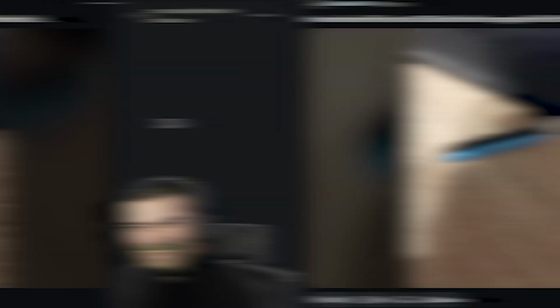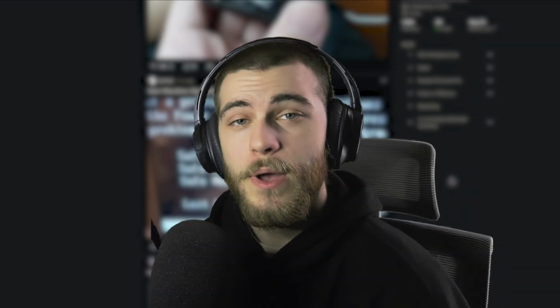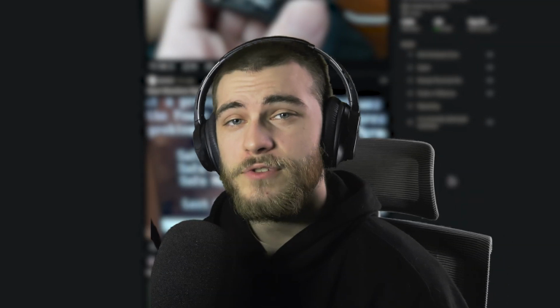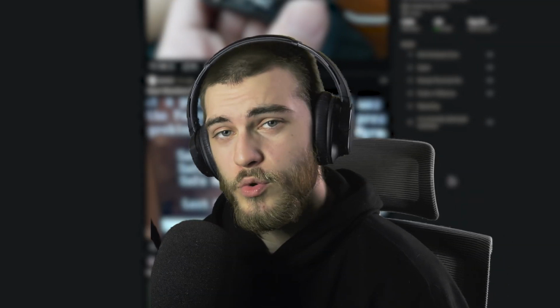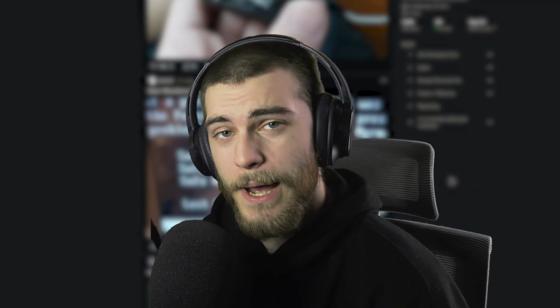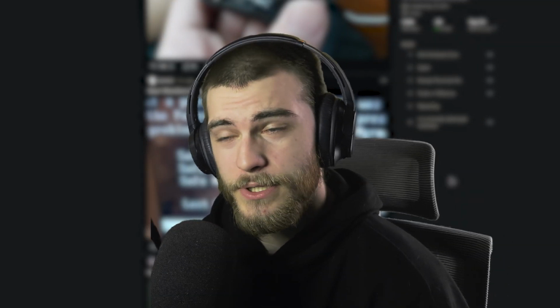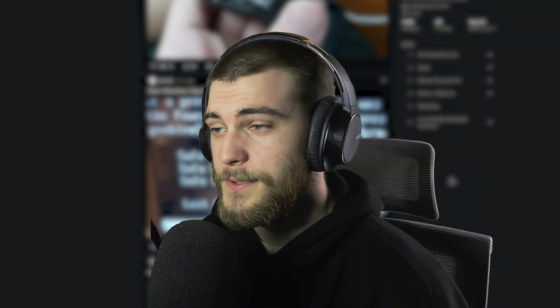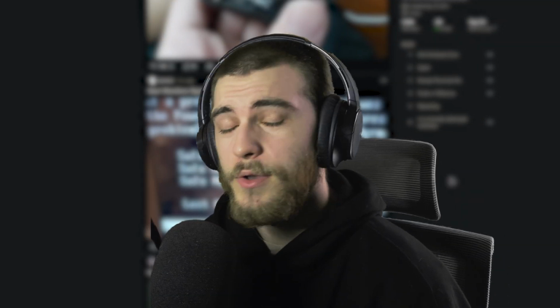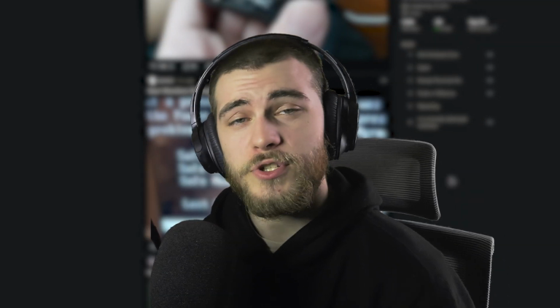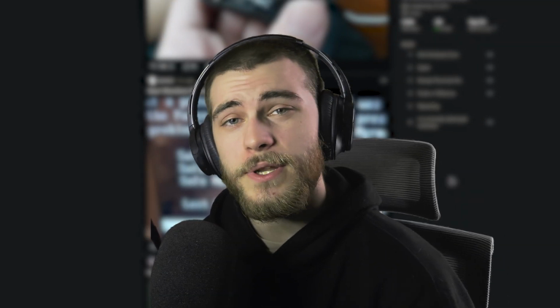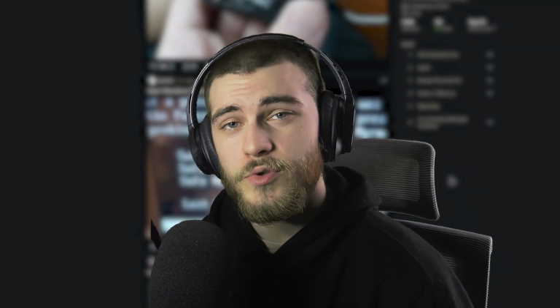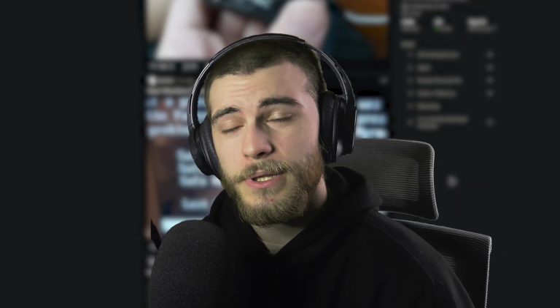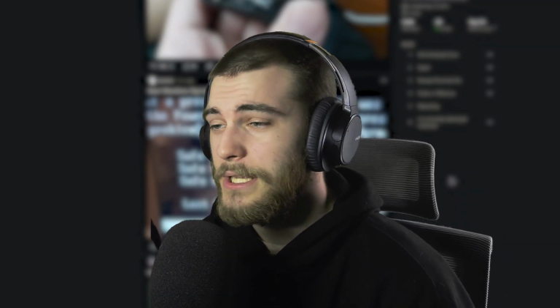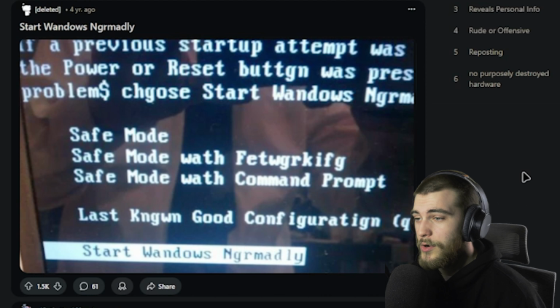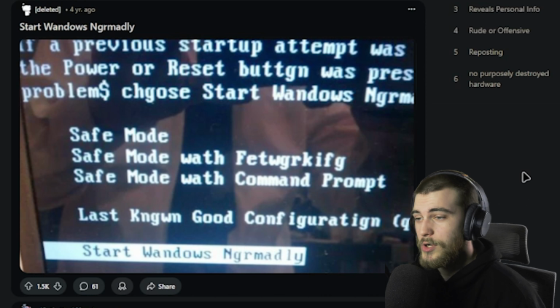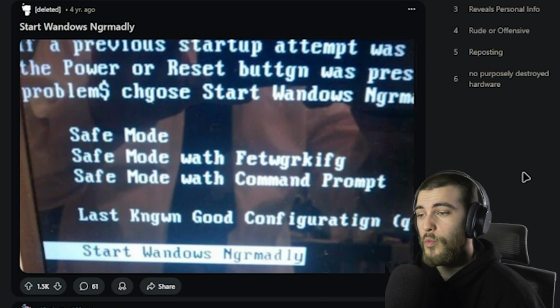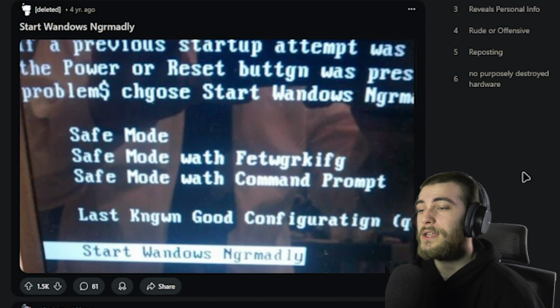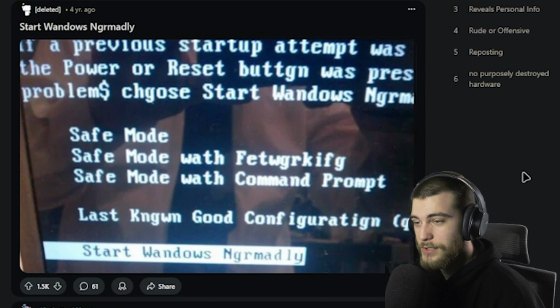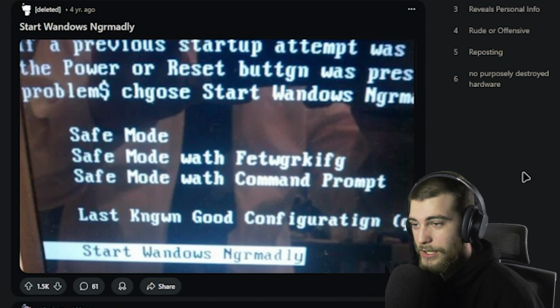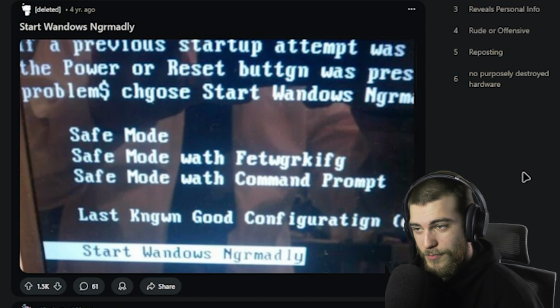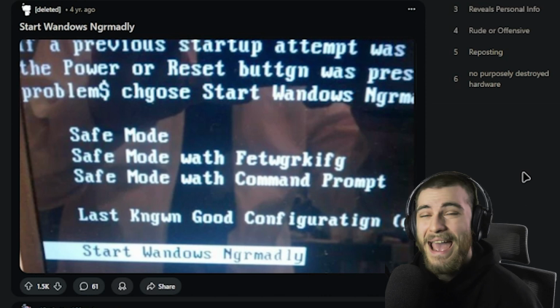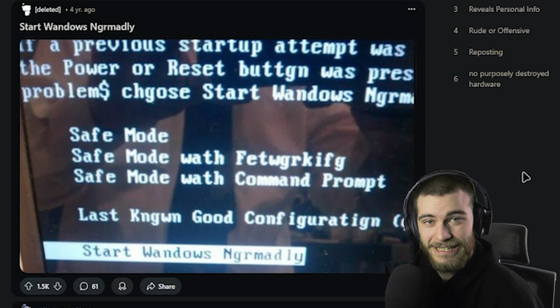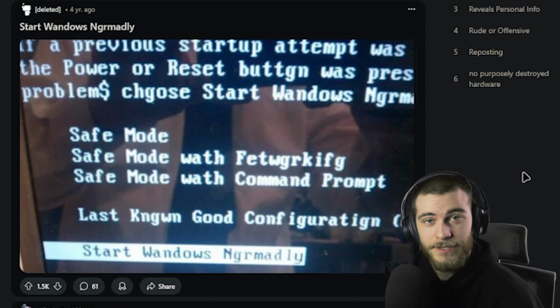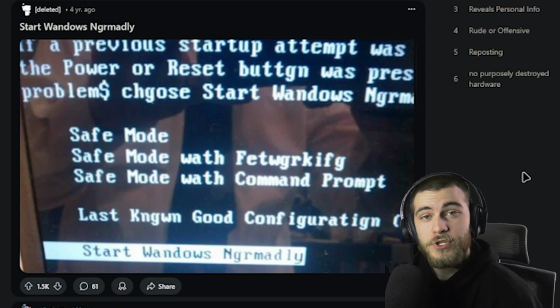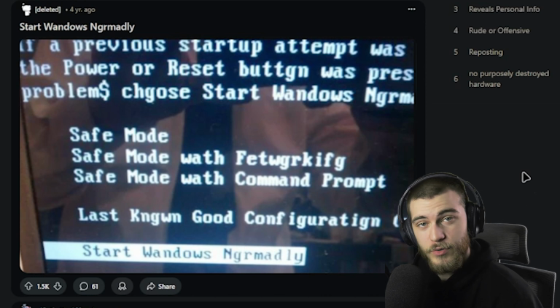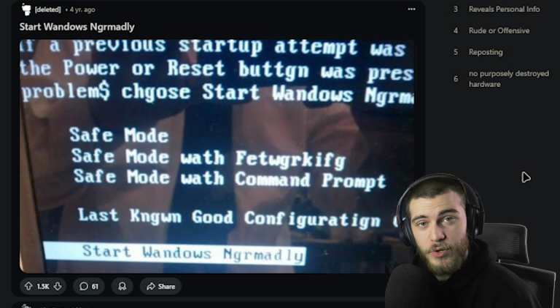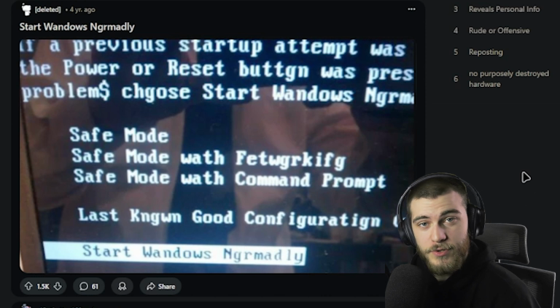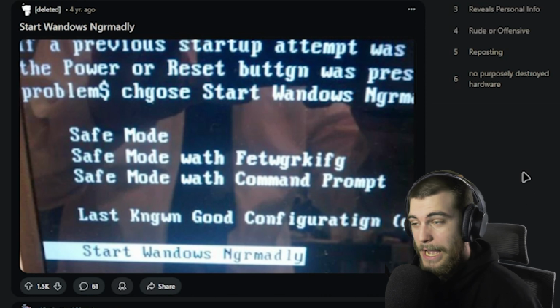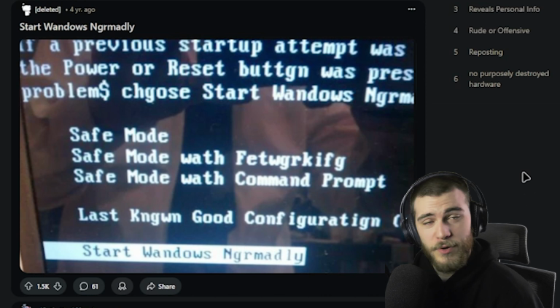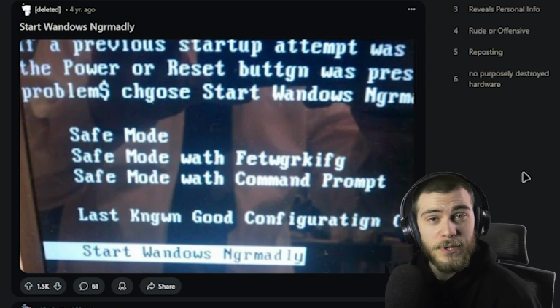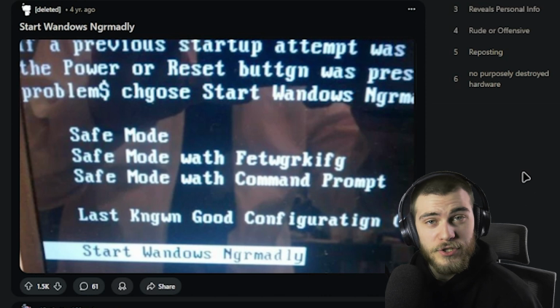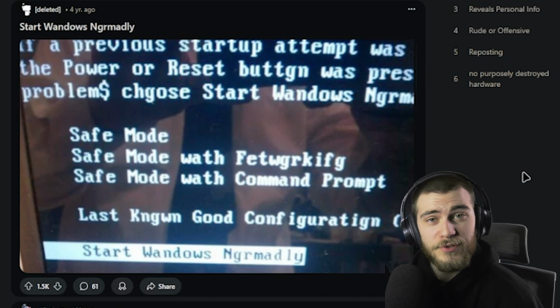You have two options: either start Windows normally, or start 'Wando's ingermadly.' Which do you choose? I know which one I'll choose.